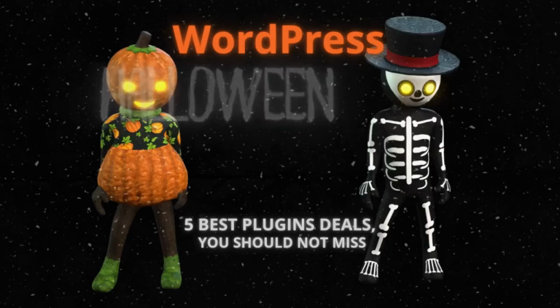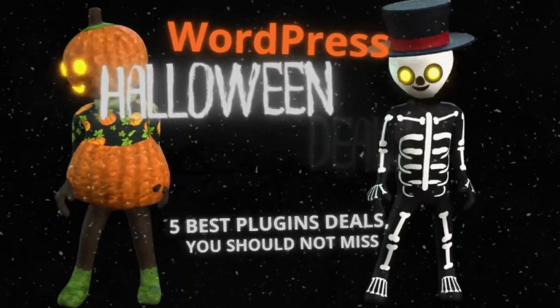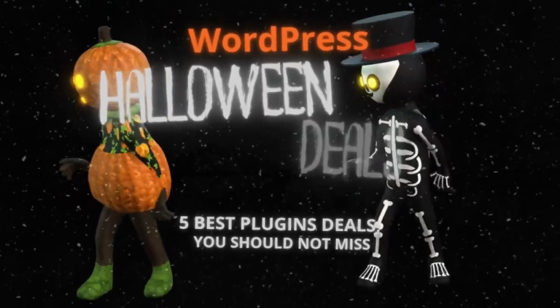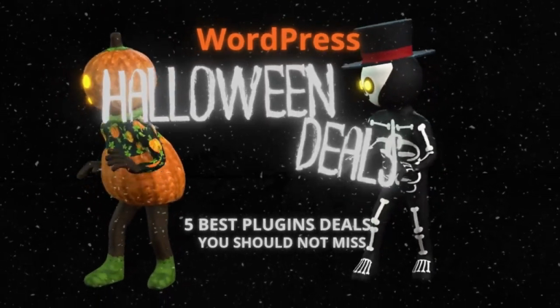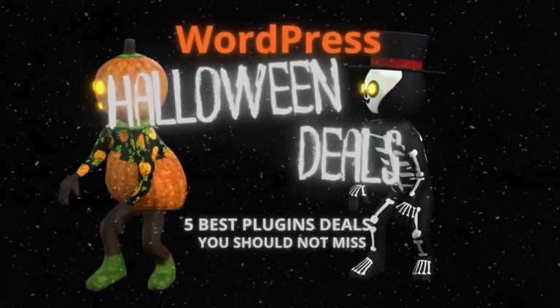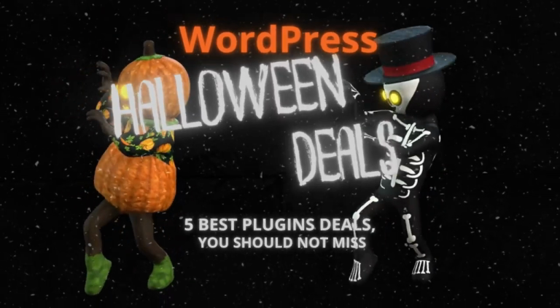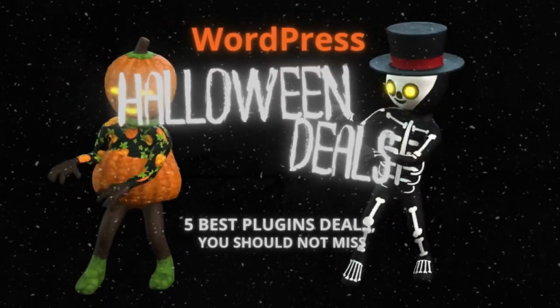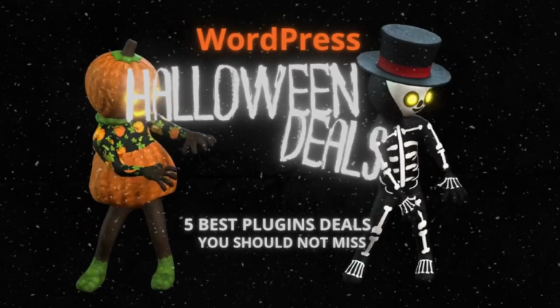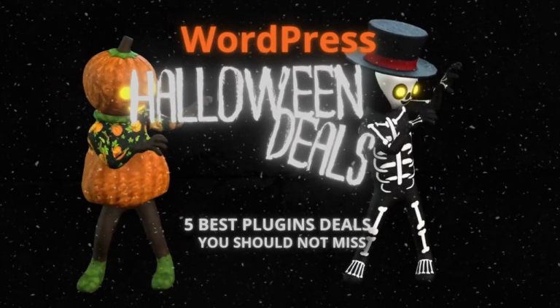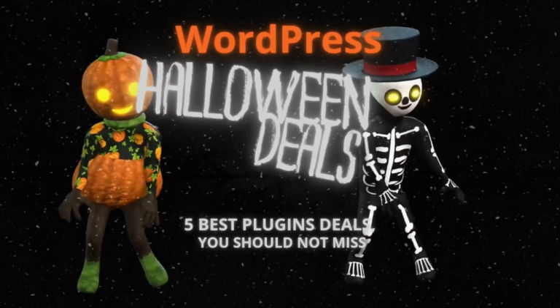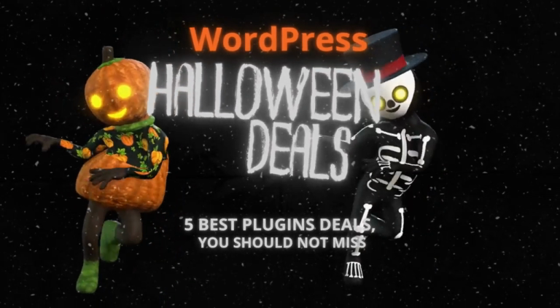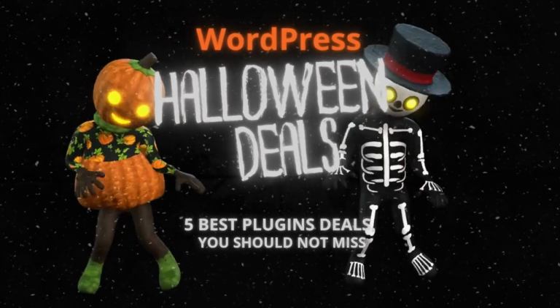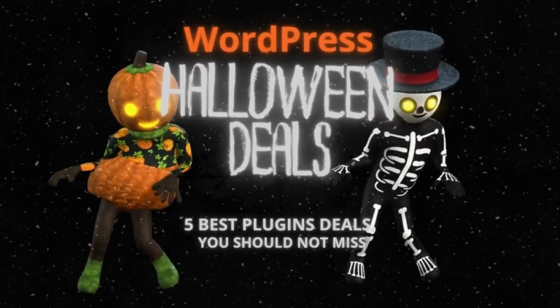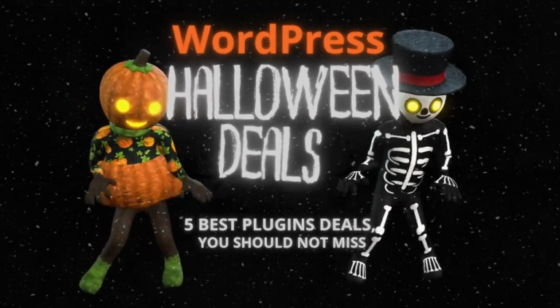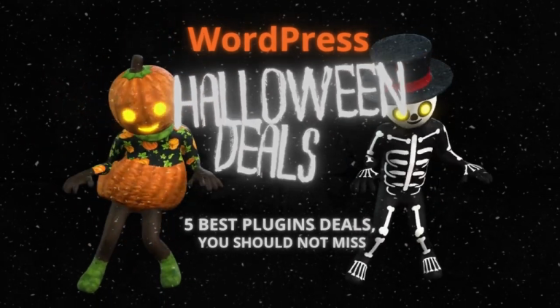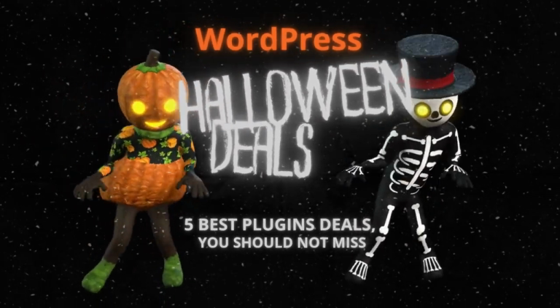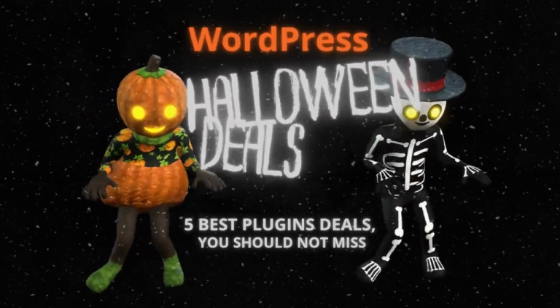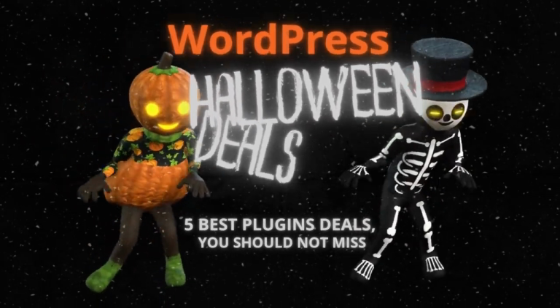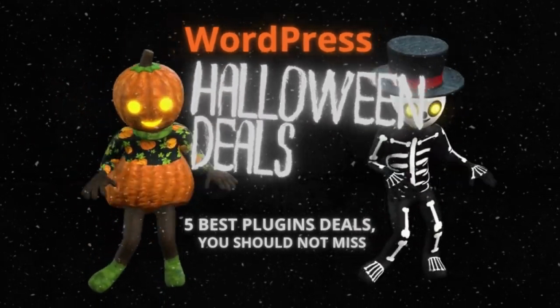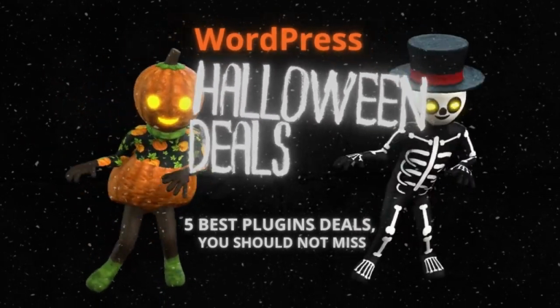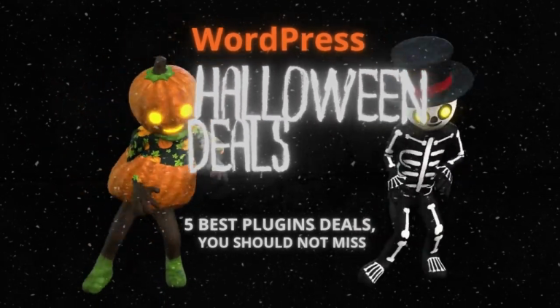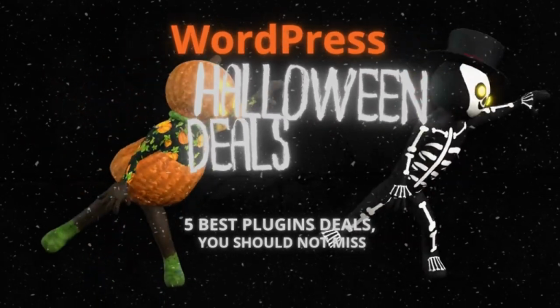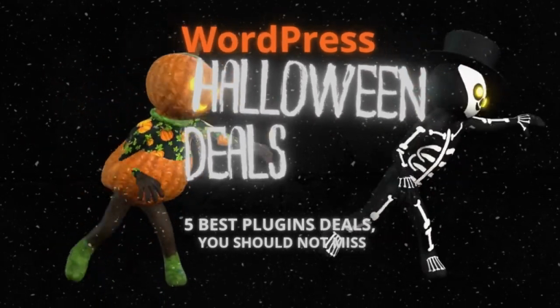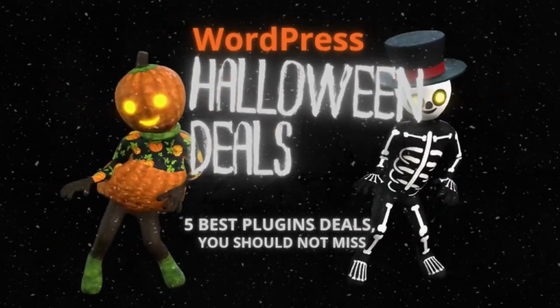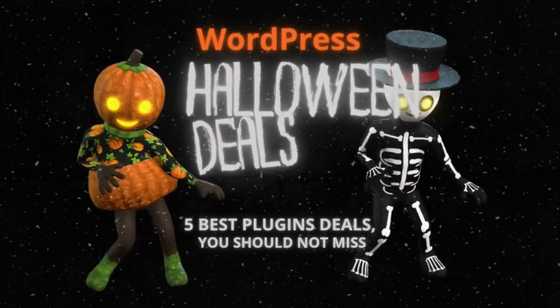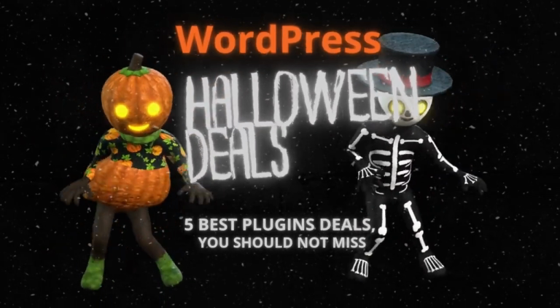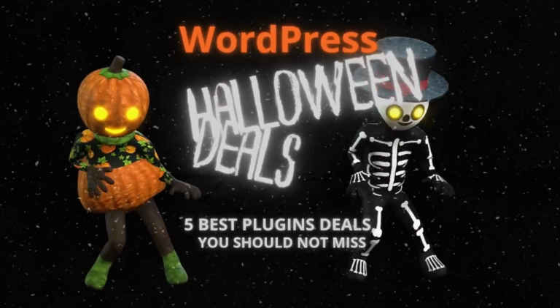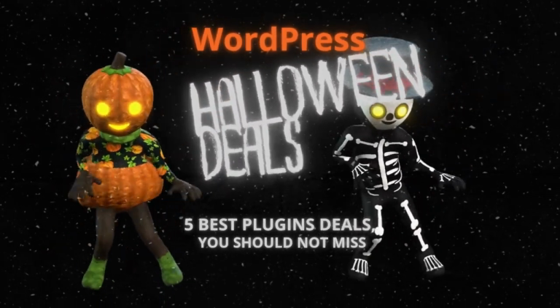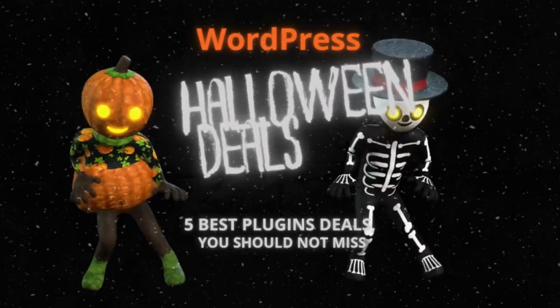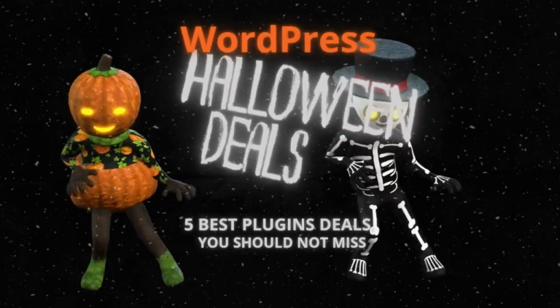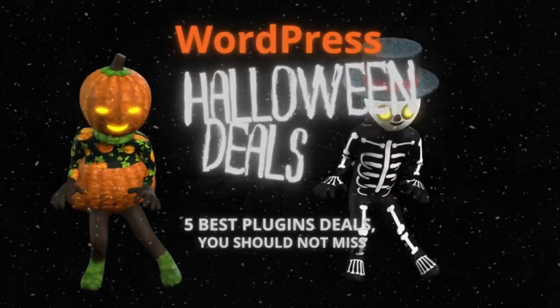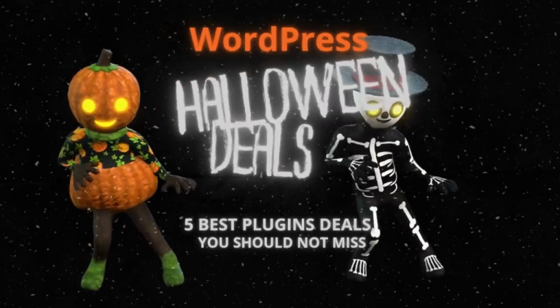Hey, WordPress enthusiasts! Today, we have some spooktacular Halloween deals on your favorite WordPress plugins.